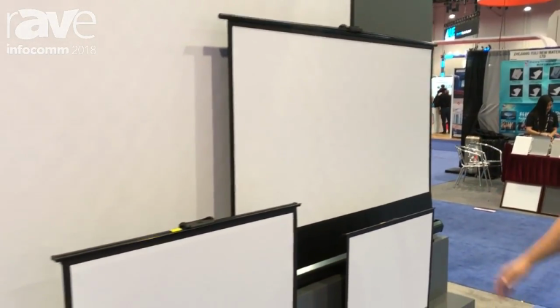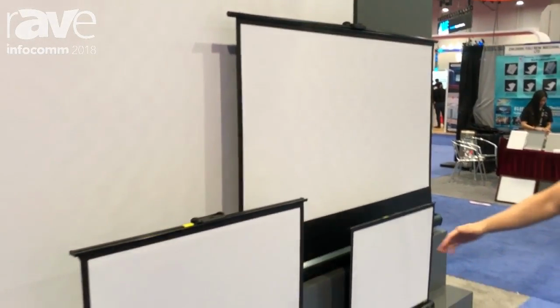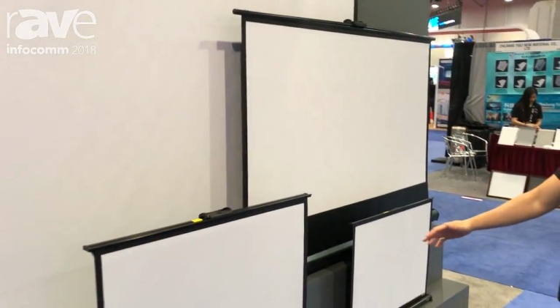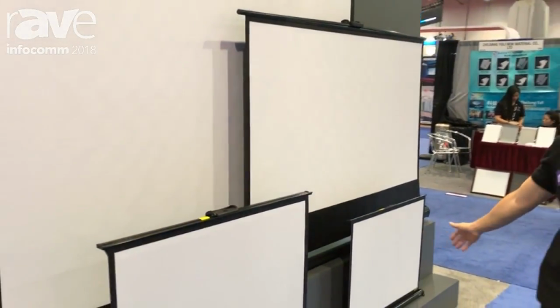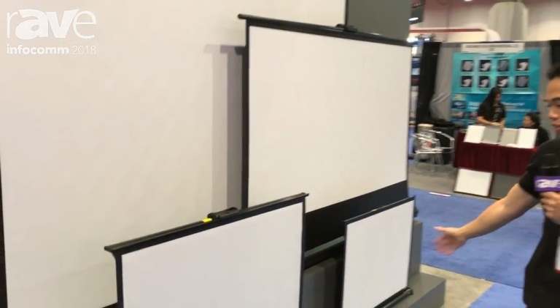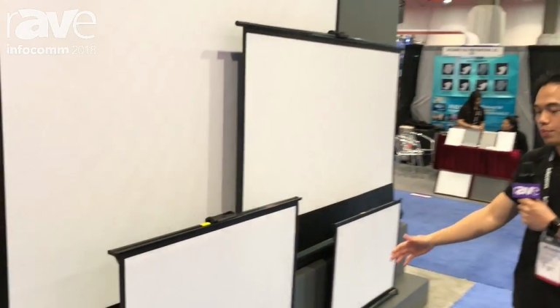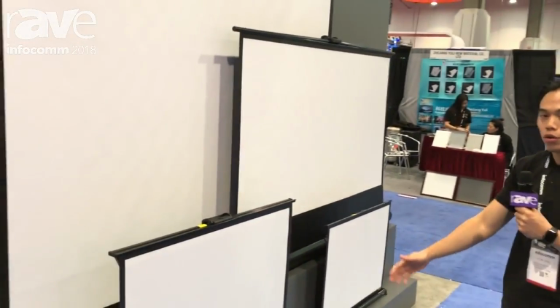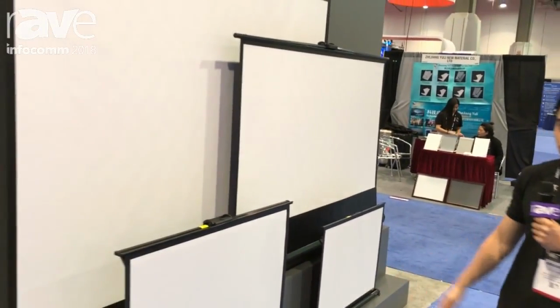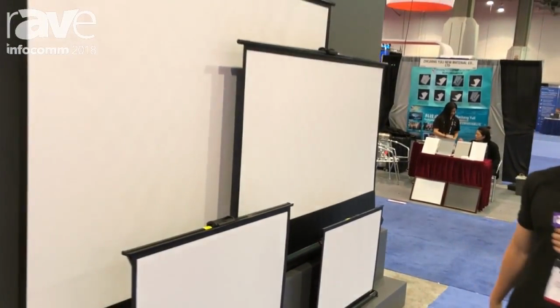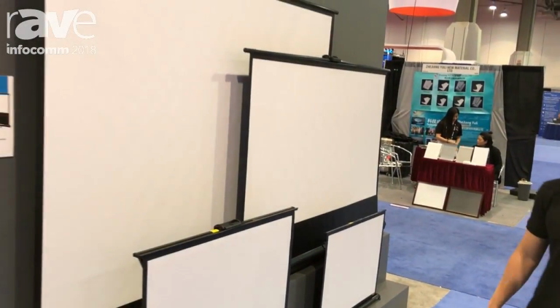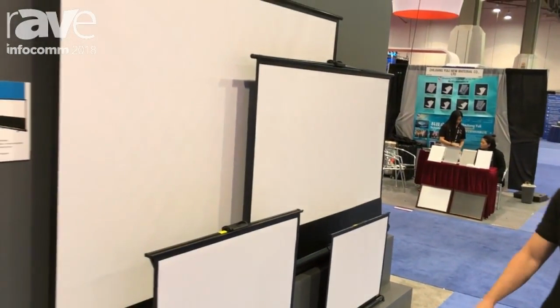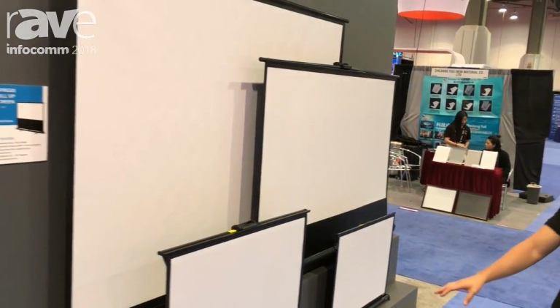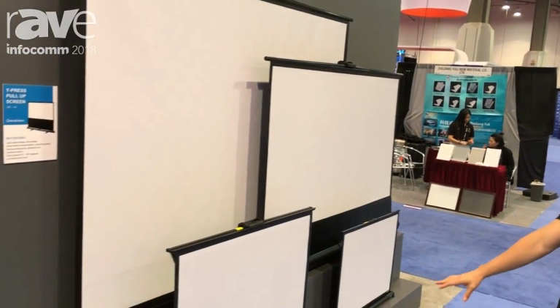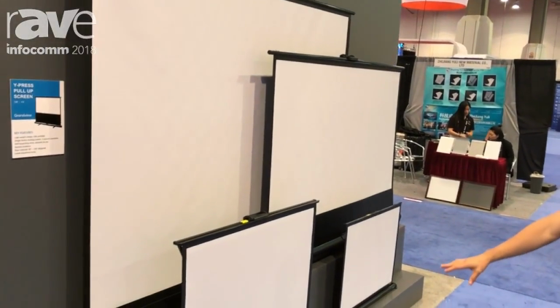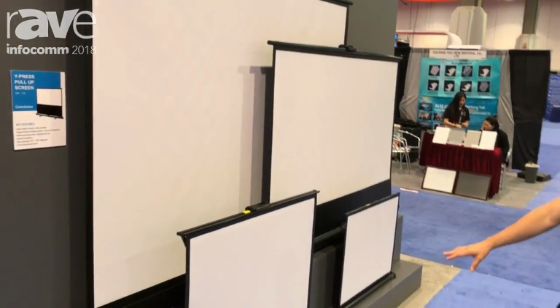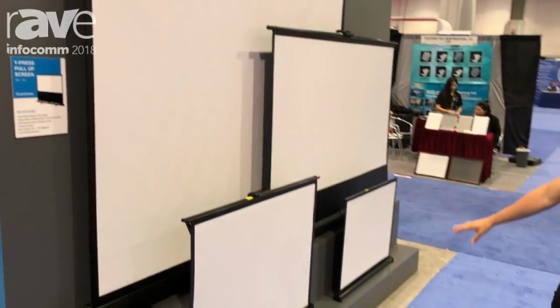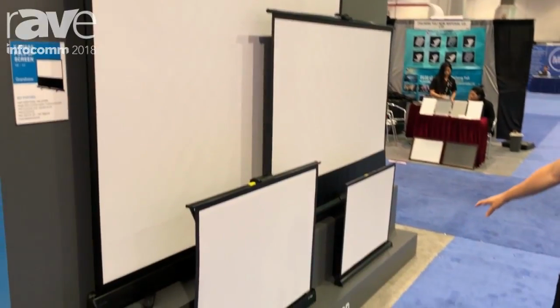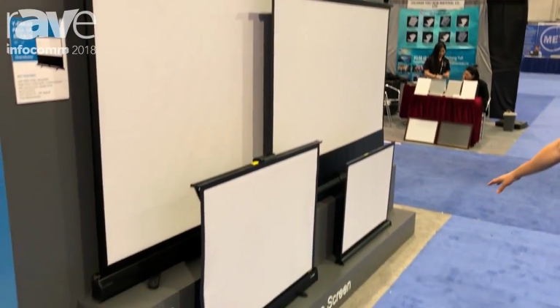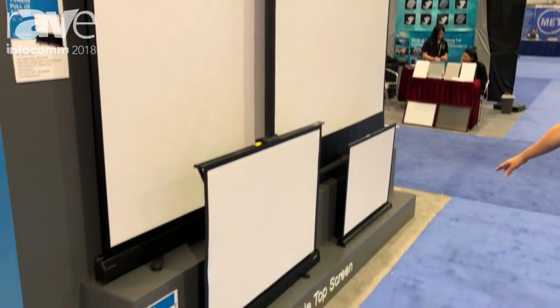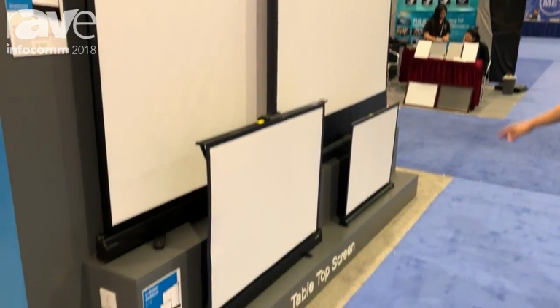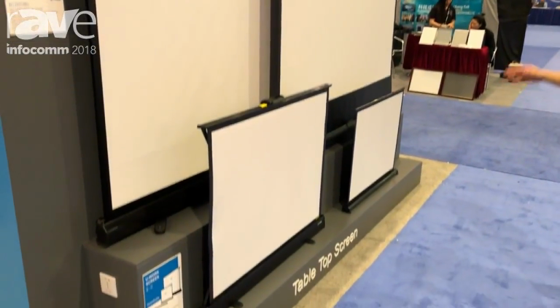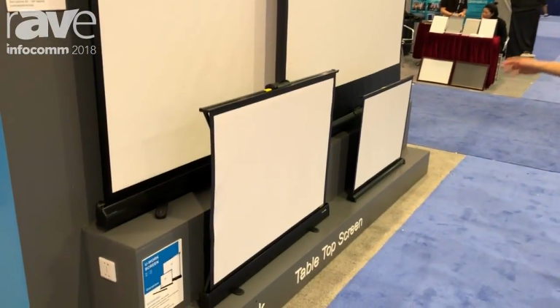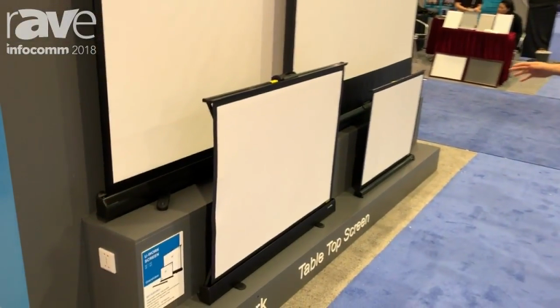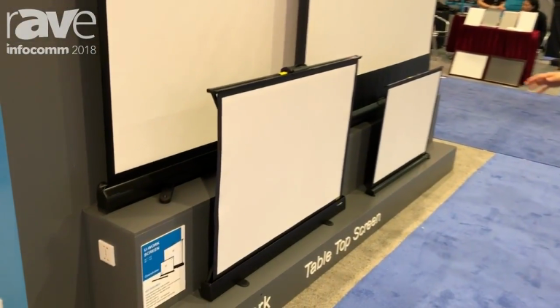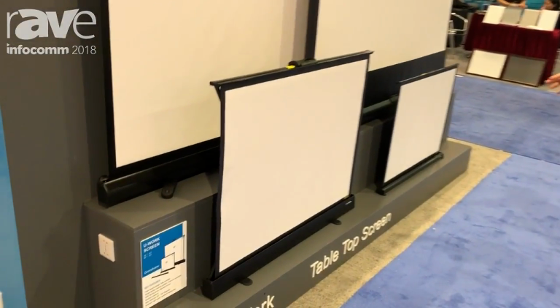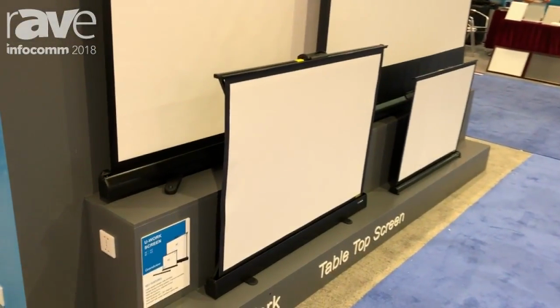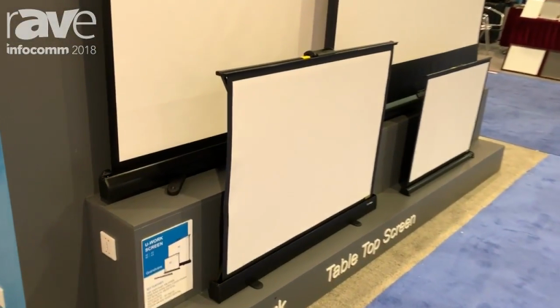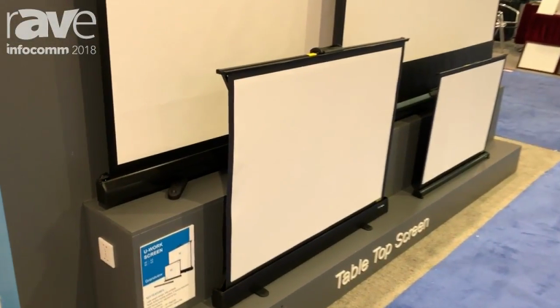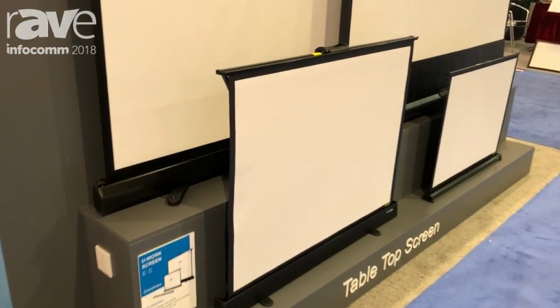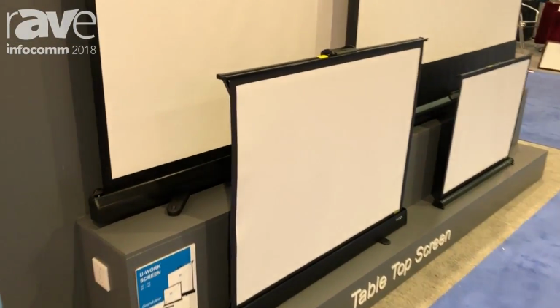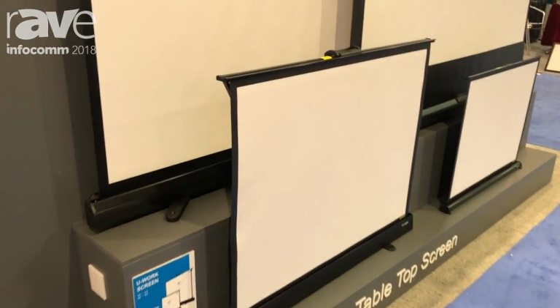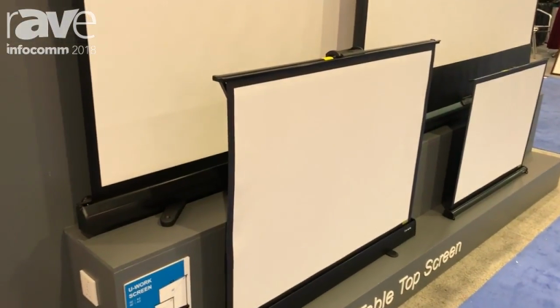As you can see, these small Uwork ones come in 50 and 40-inch. They're really, really useful for tabletop.